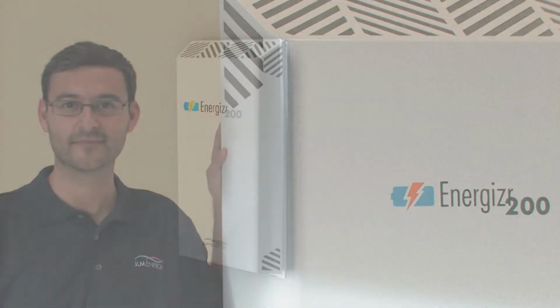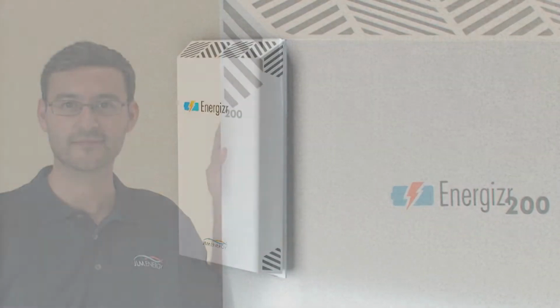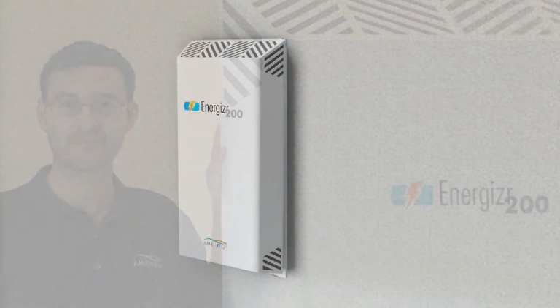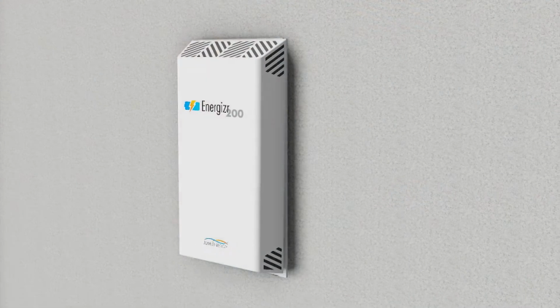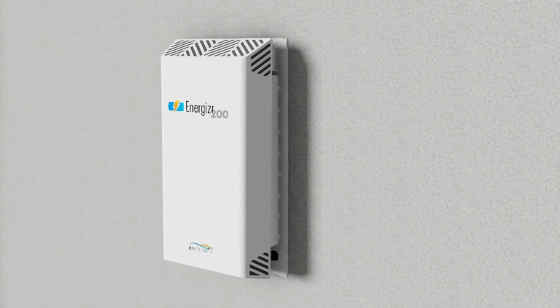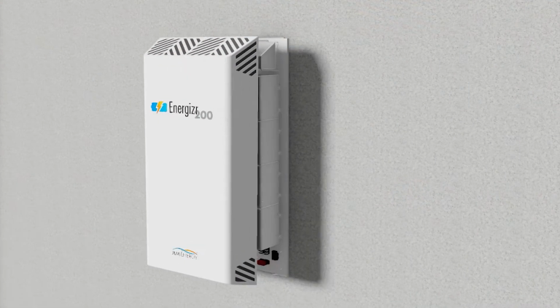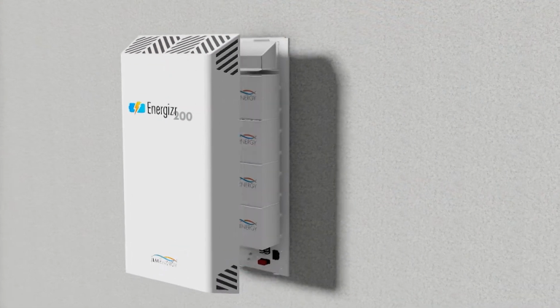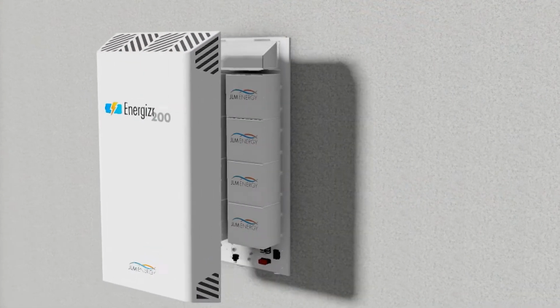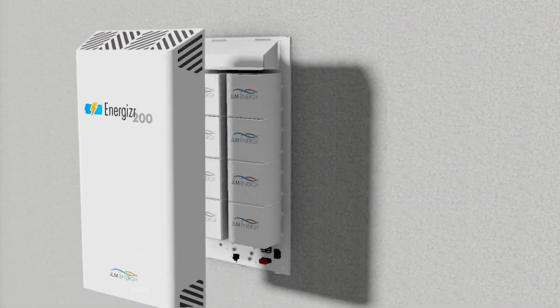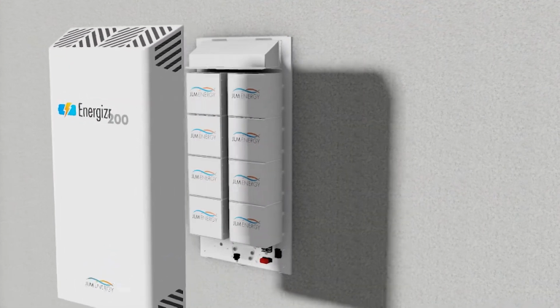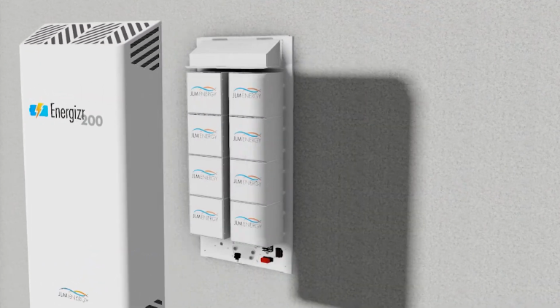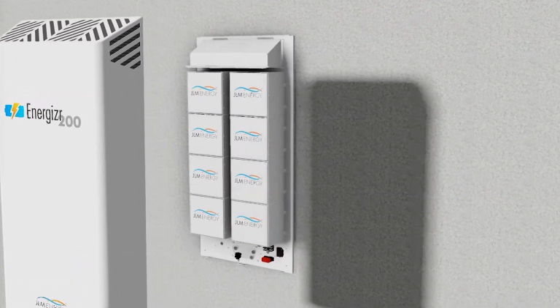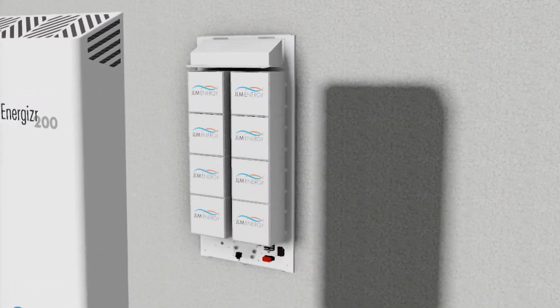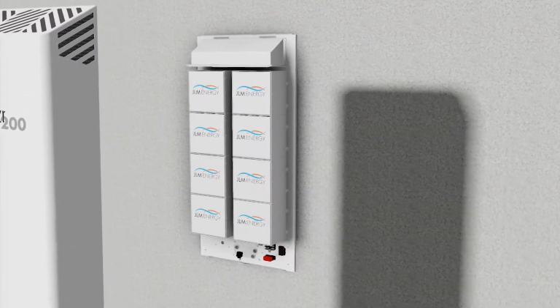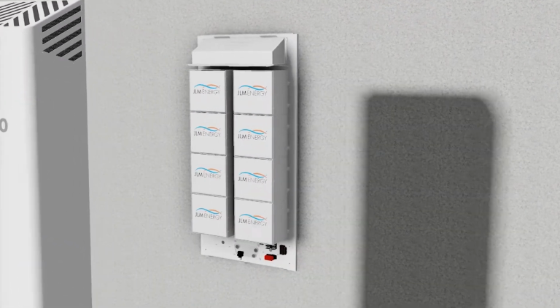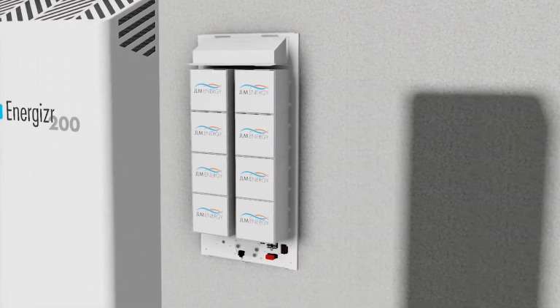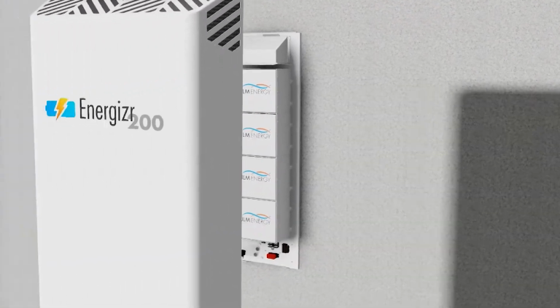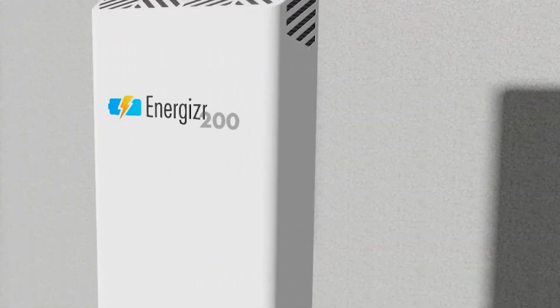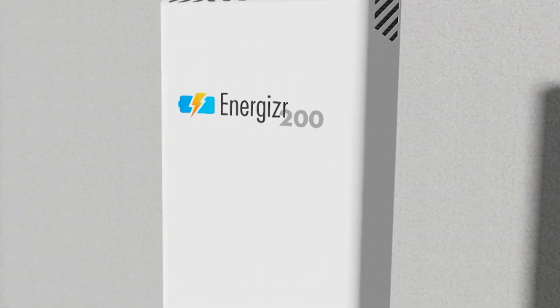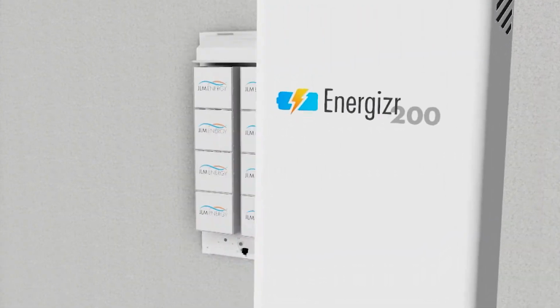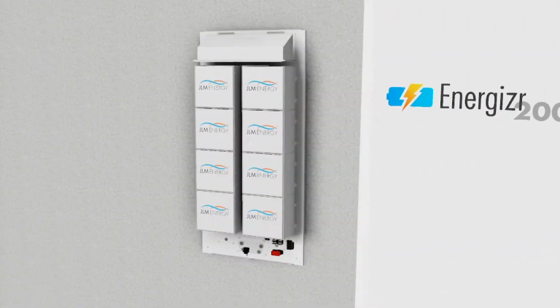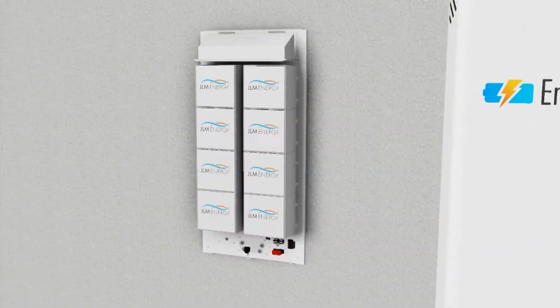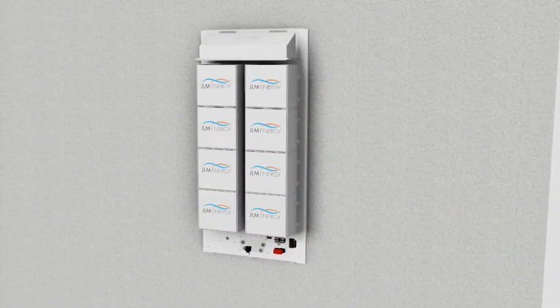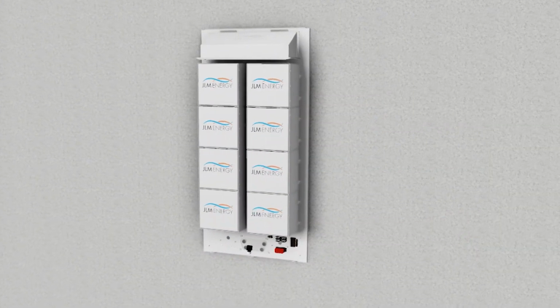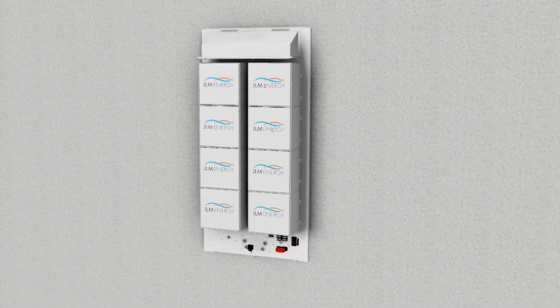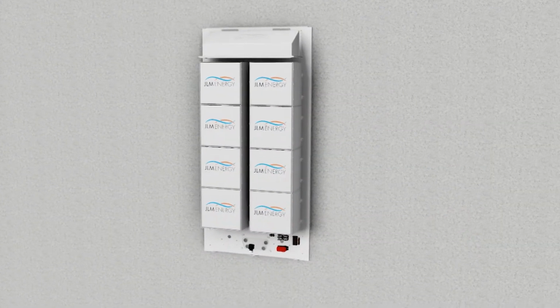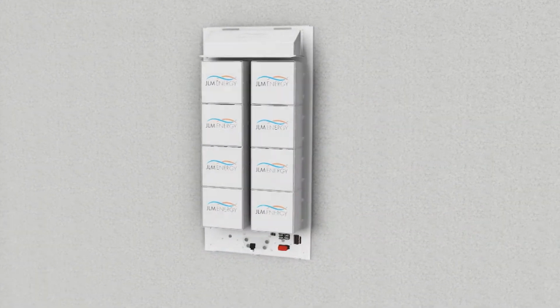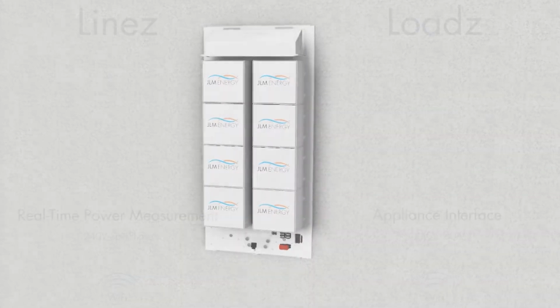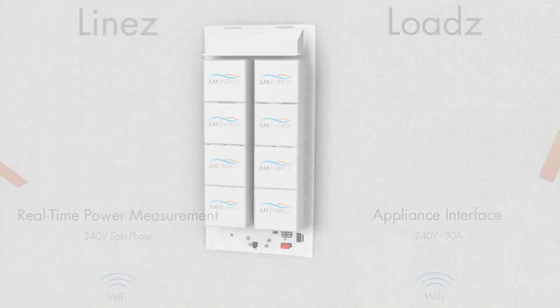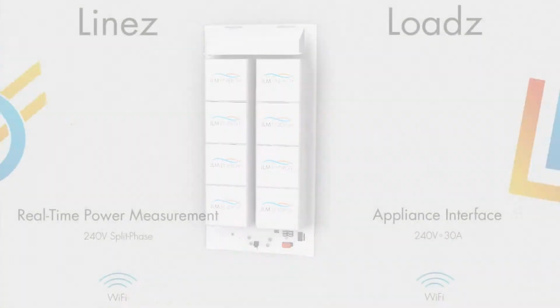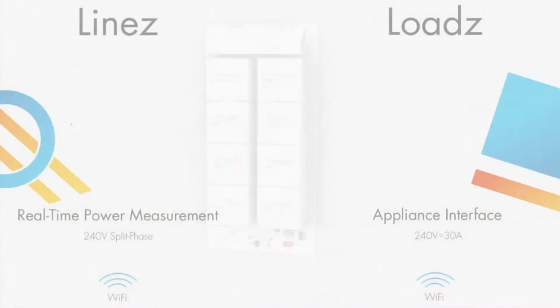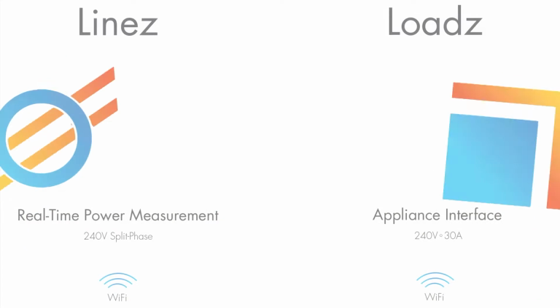Energizer 200 enables you to optimize your energy usage with the help of the following two components: lines and loads.